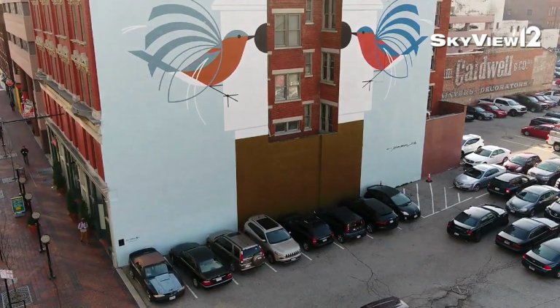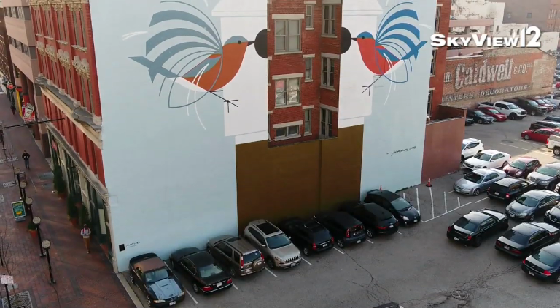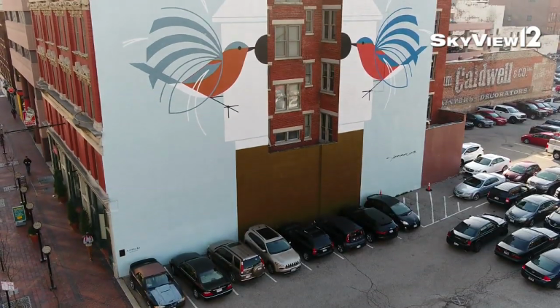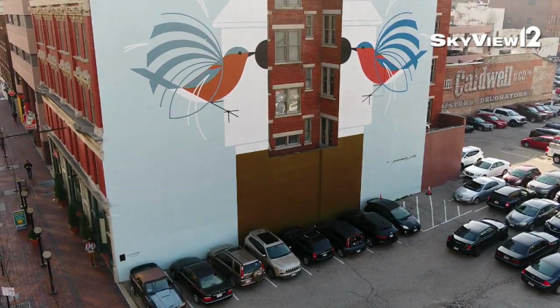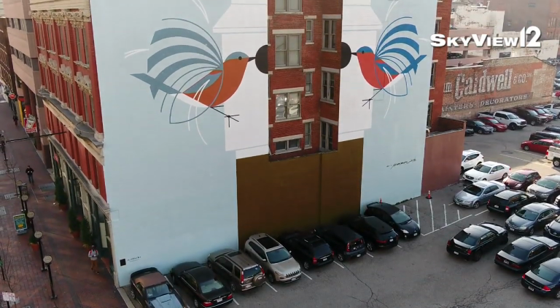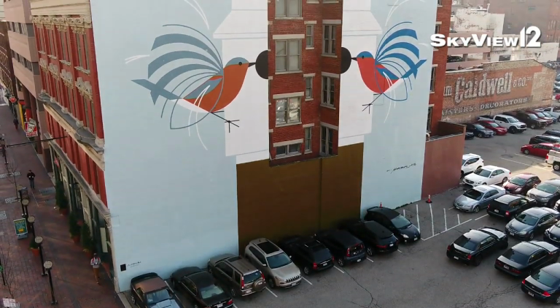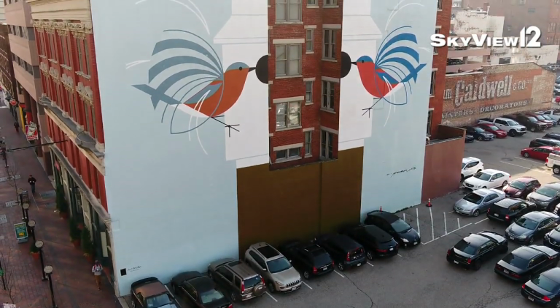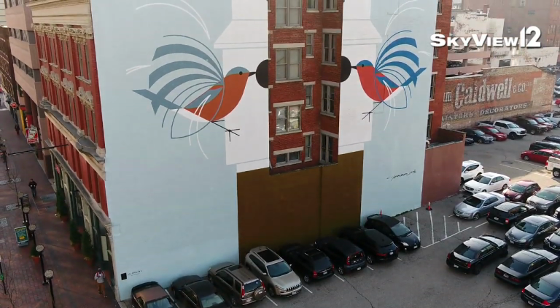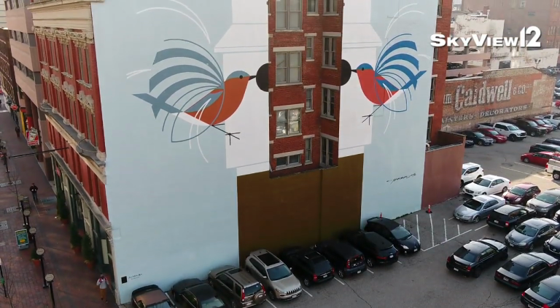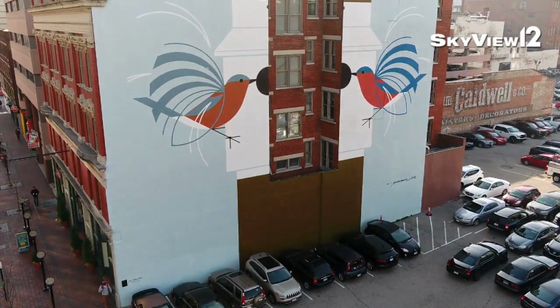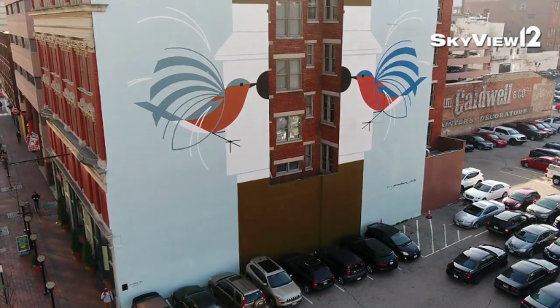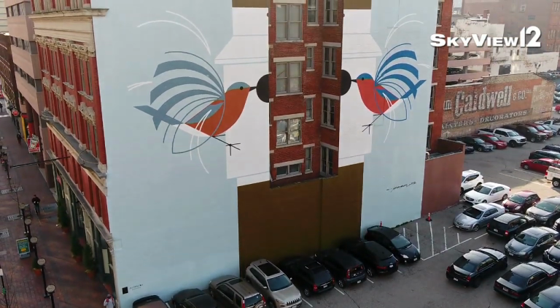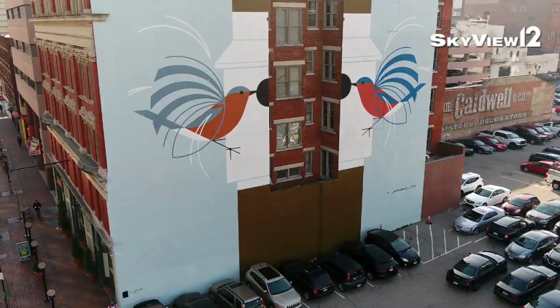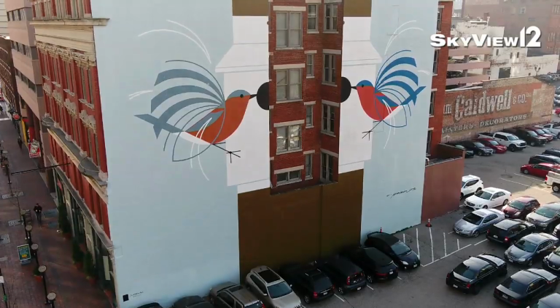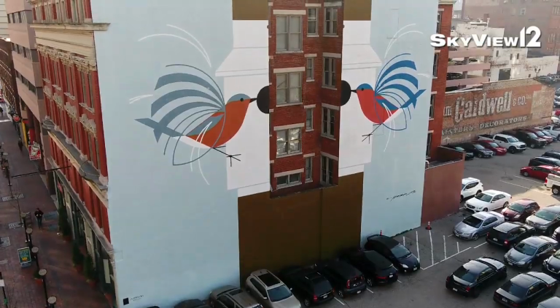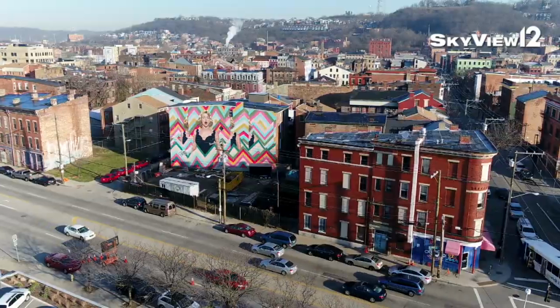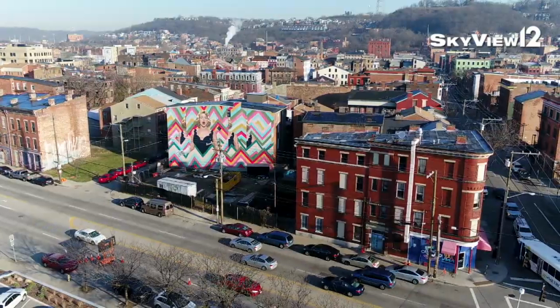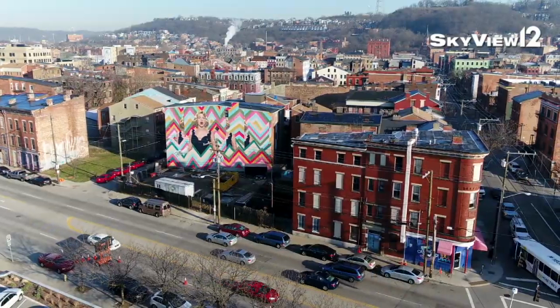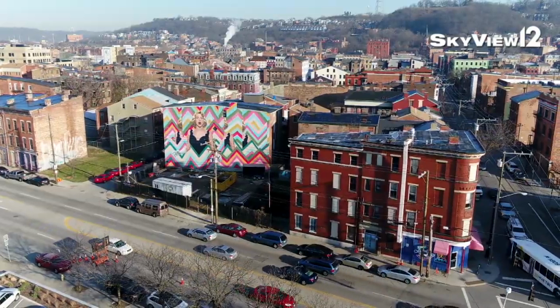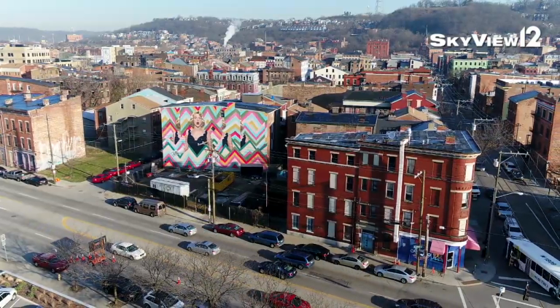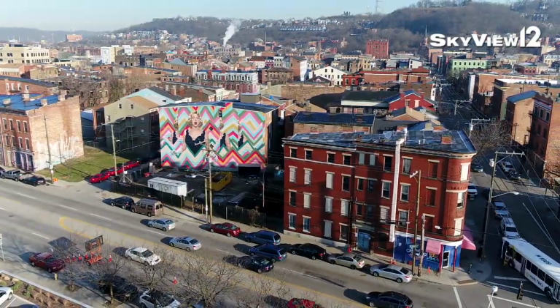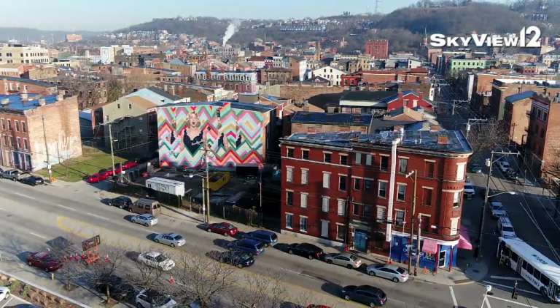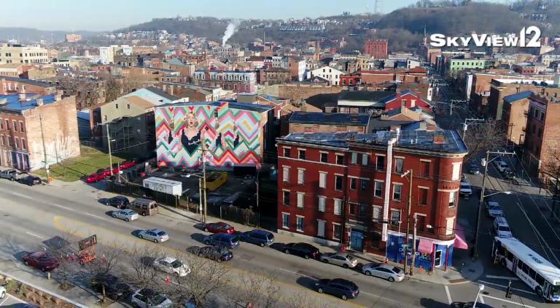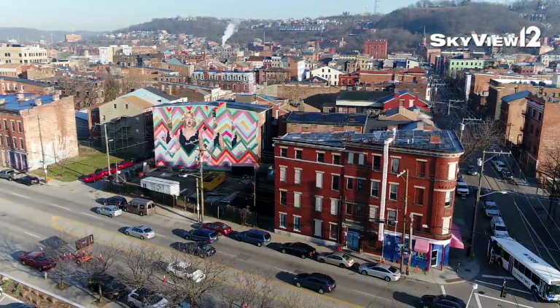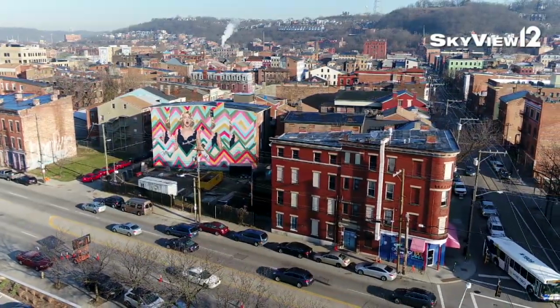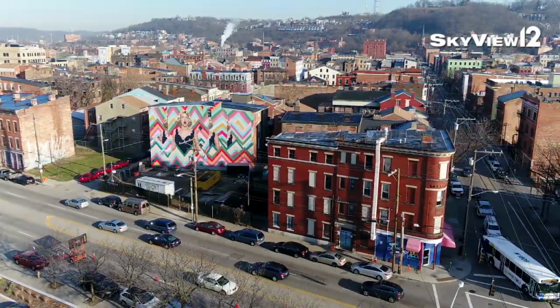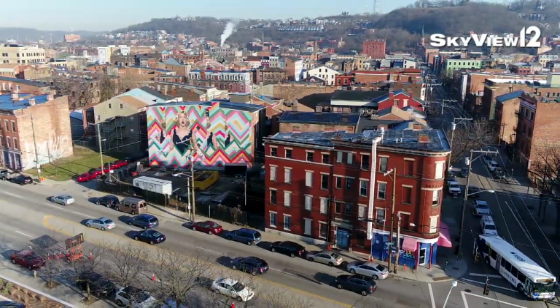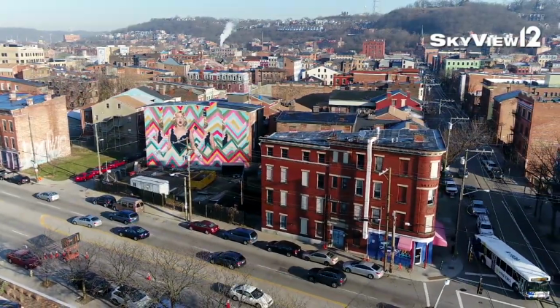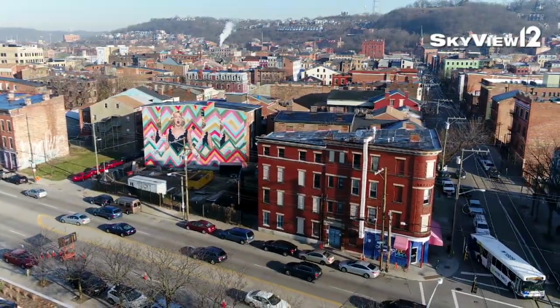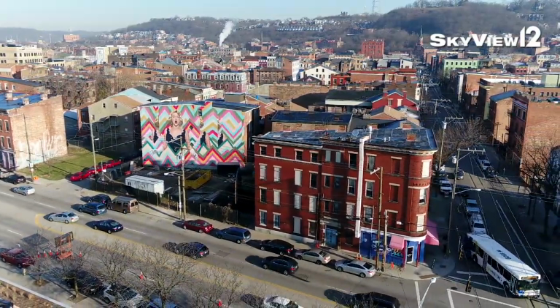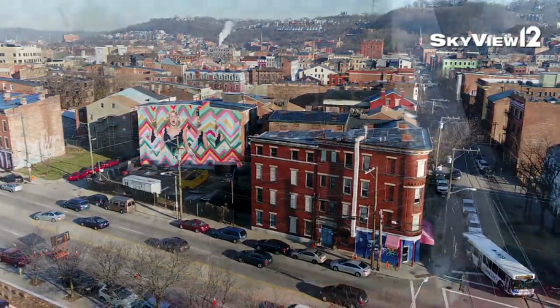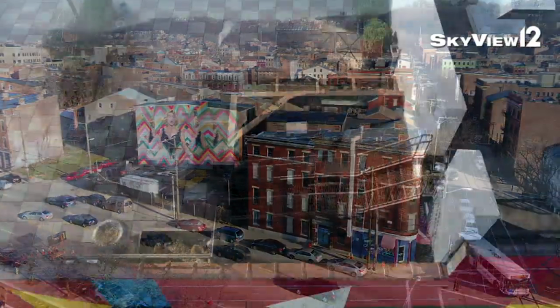It was brought upon by Mayor Mark Mallory. He had visited the city of Philadelphia and he fell in love with the murals there.